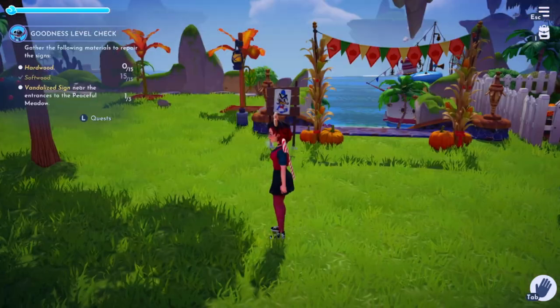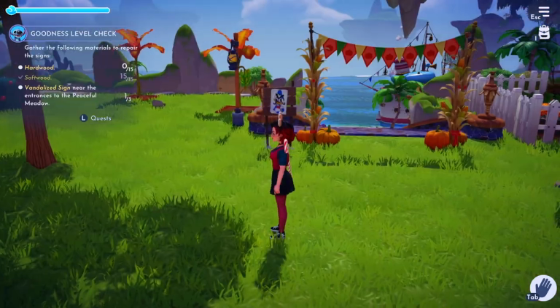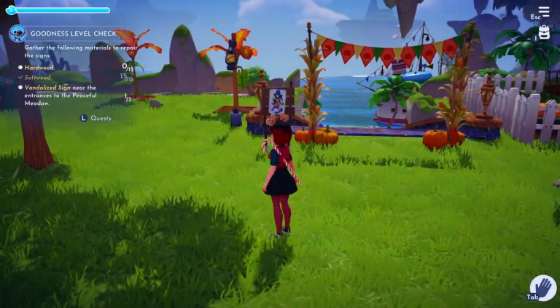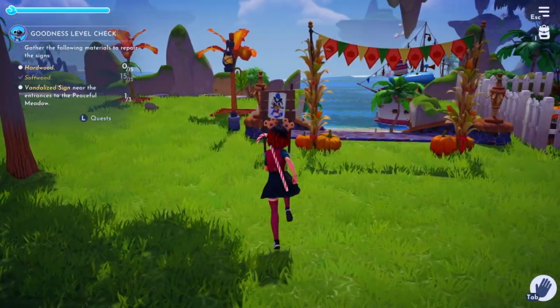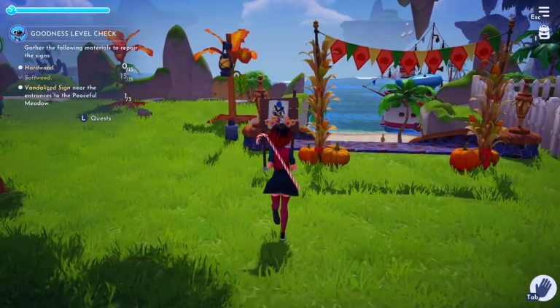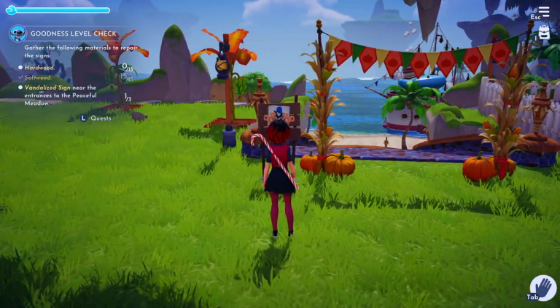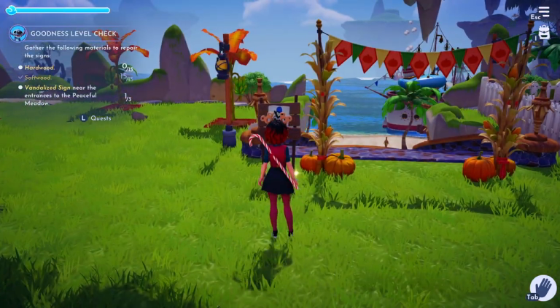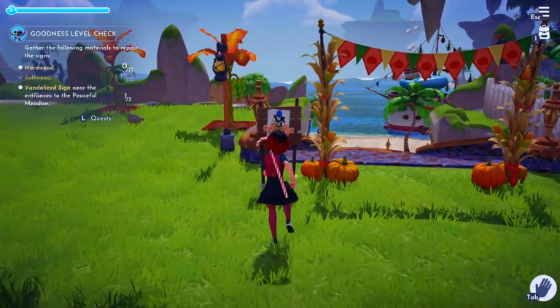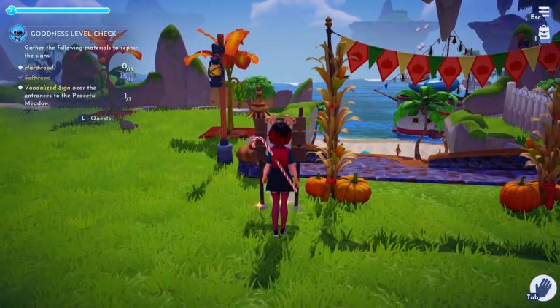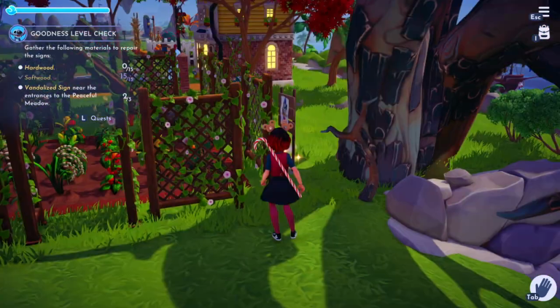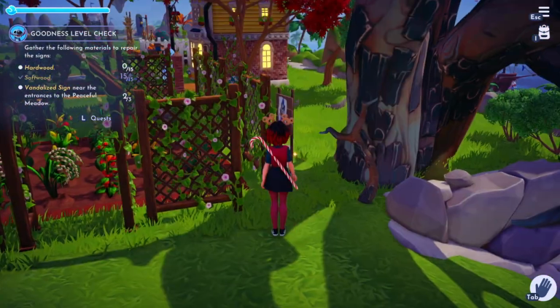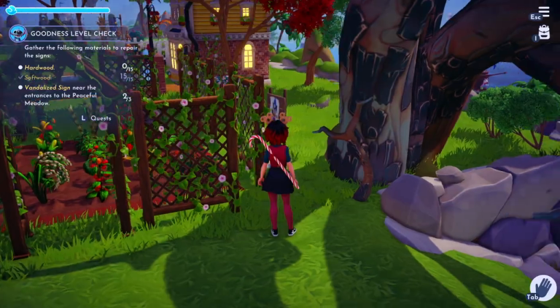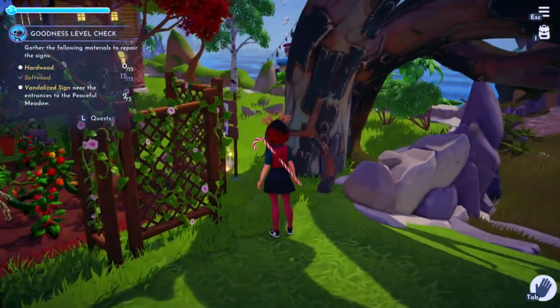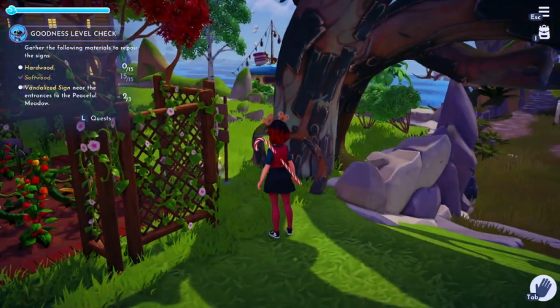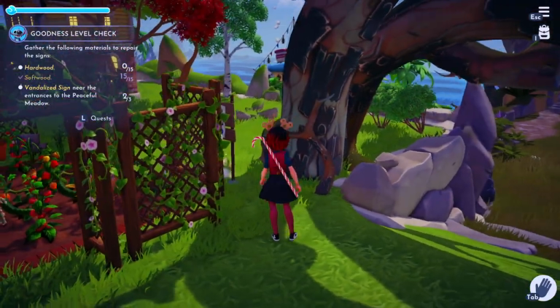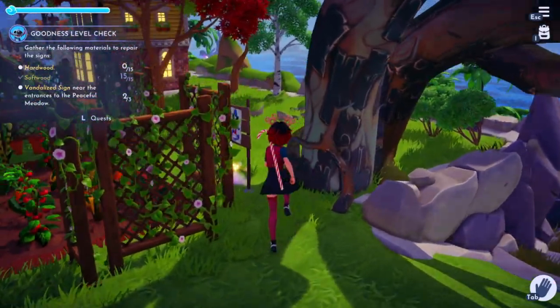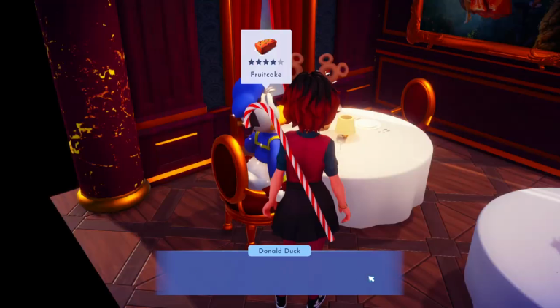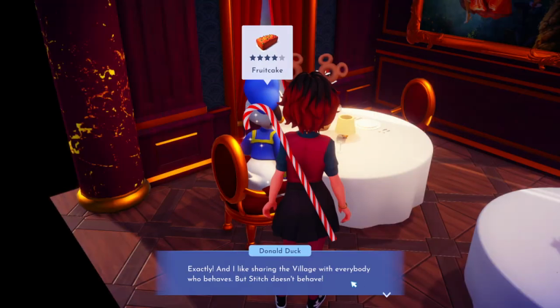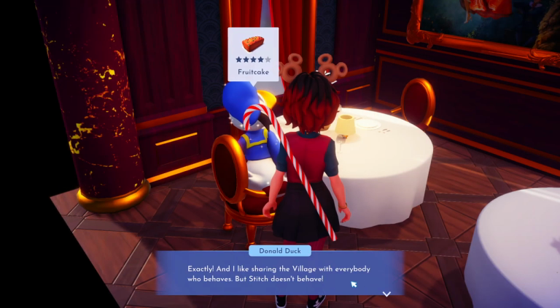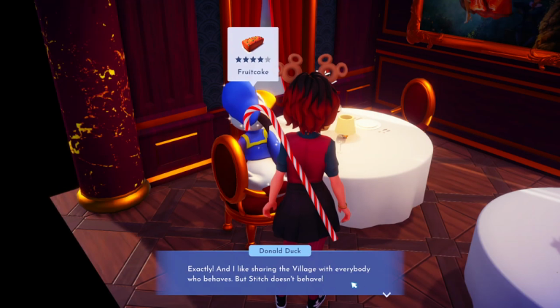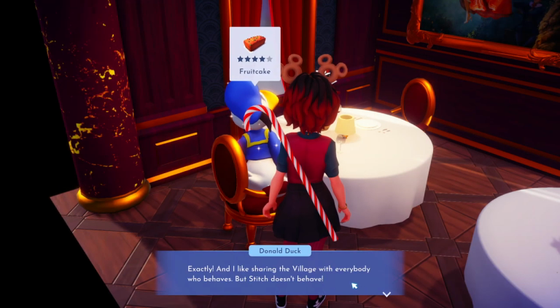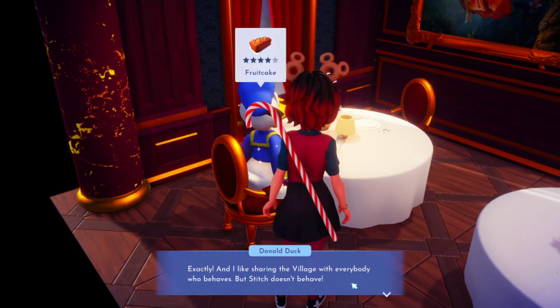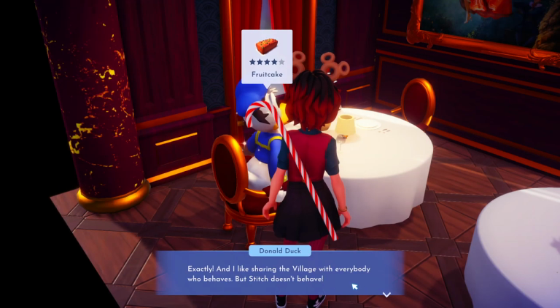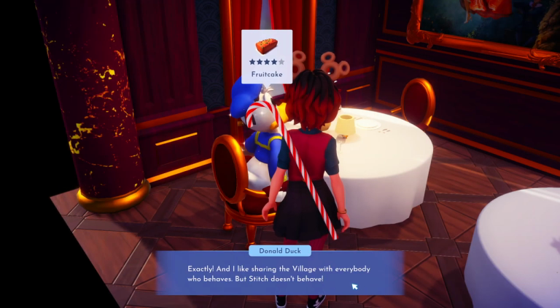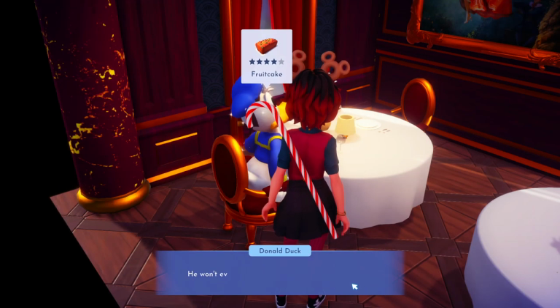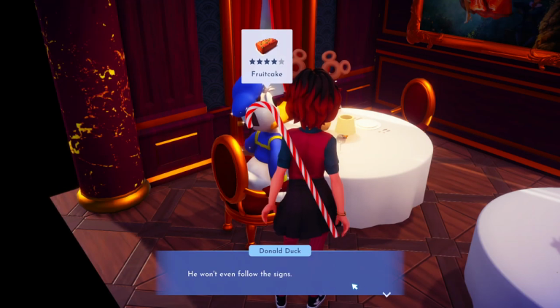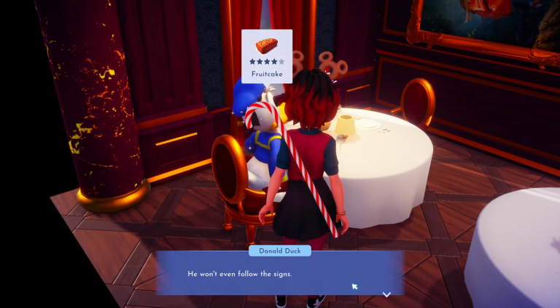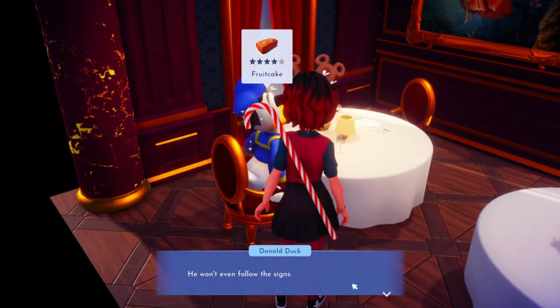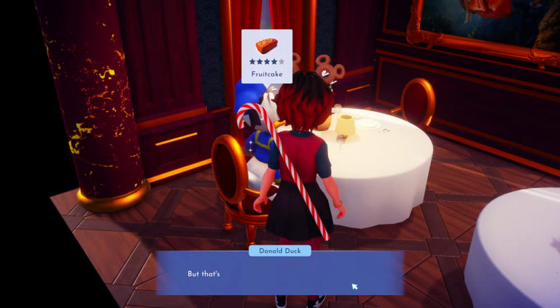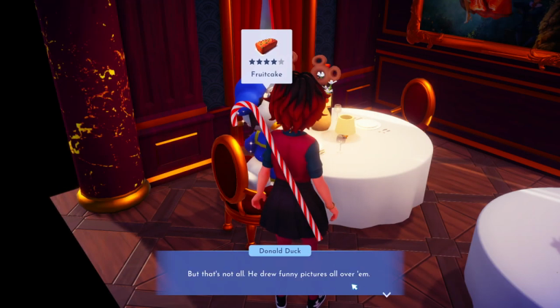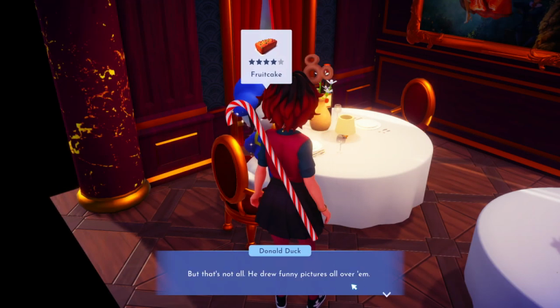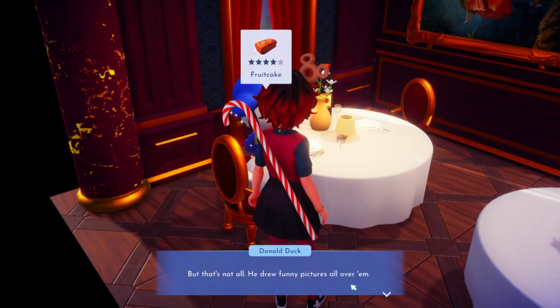There are three signs, but you only need to interact with one of them to start this quest. Once you interact with it, it's going to tell you to bring it to Donald and he's going to get real mad.